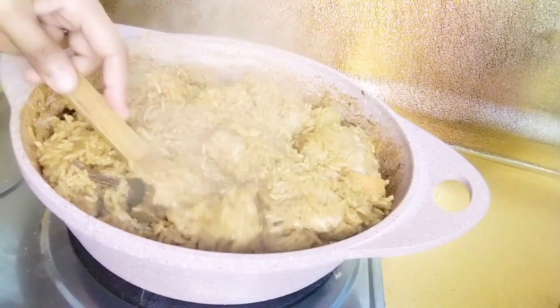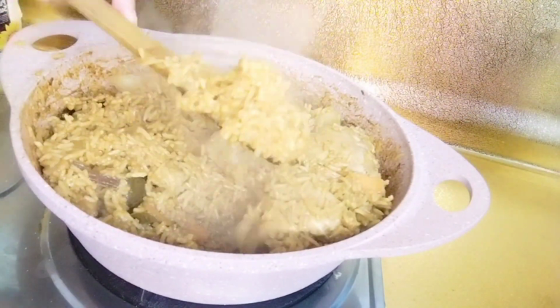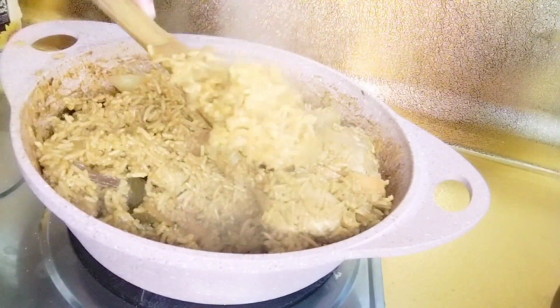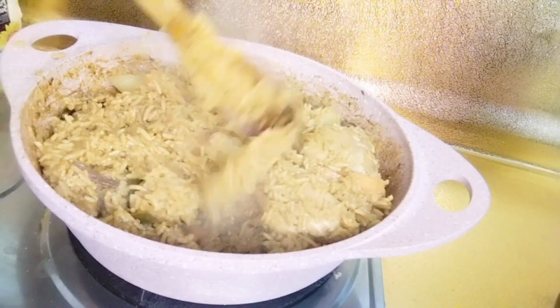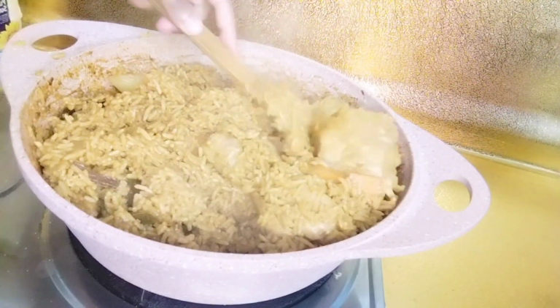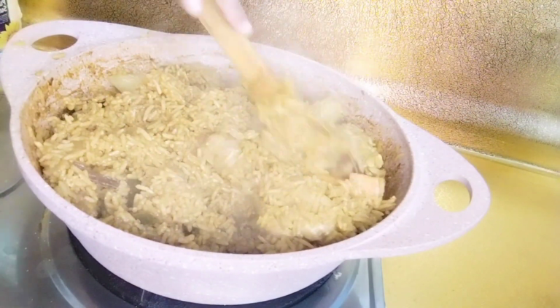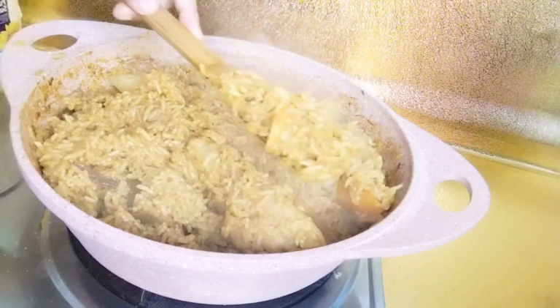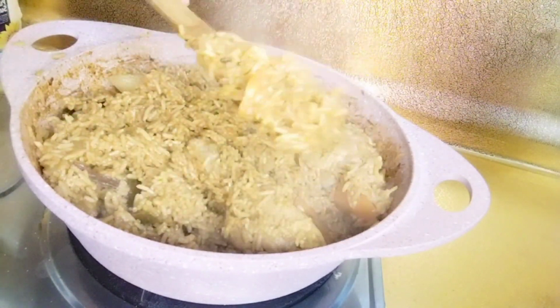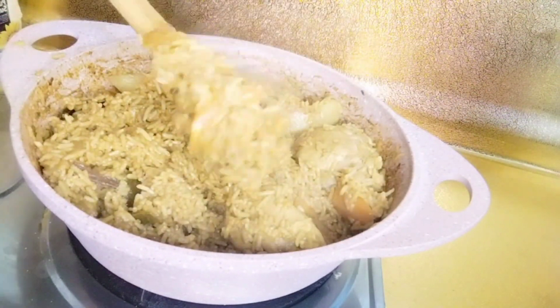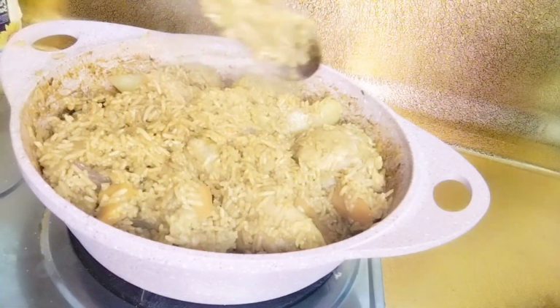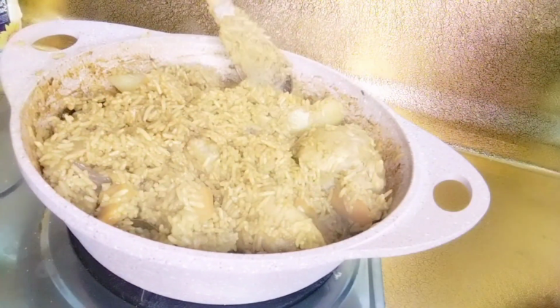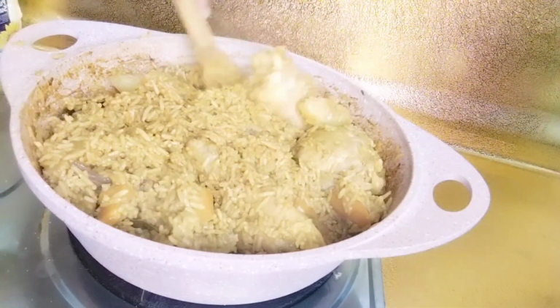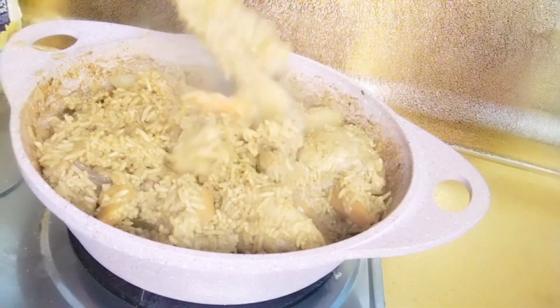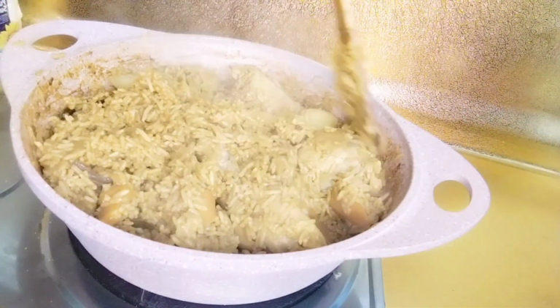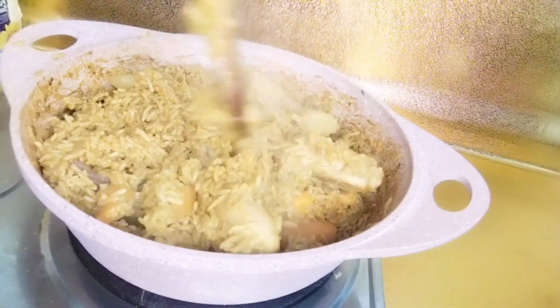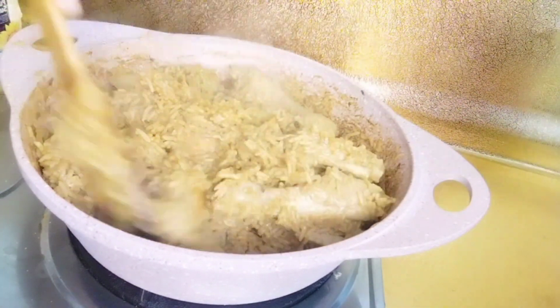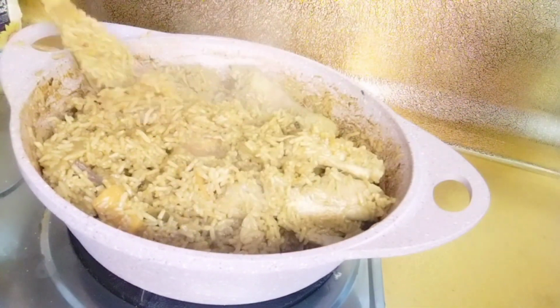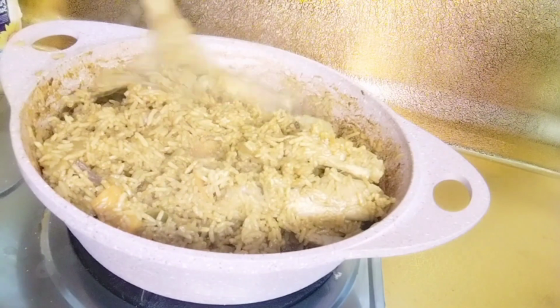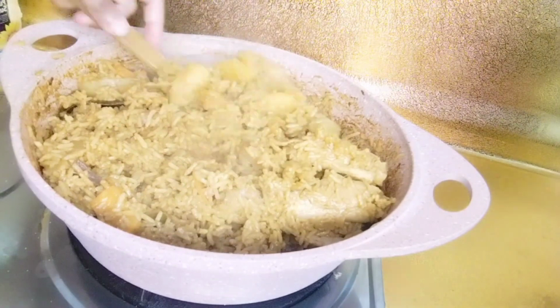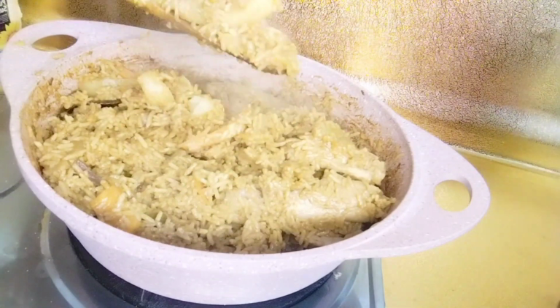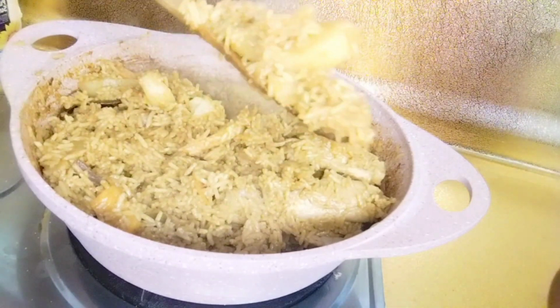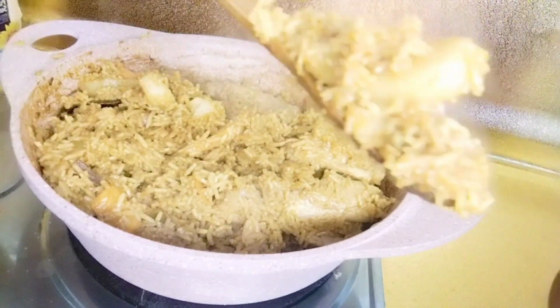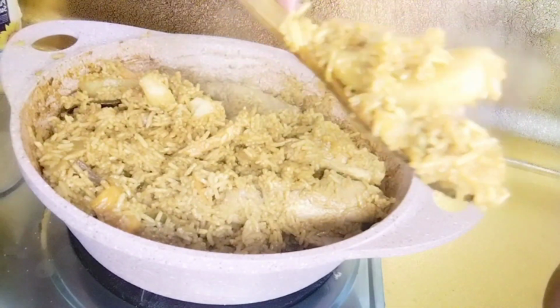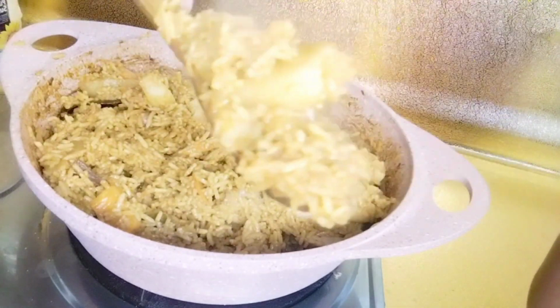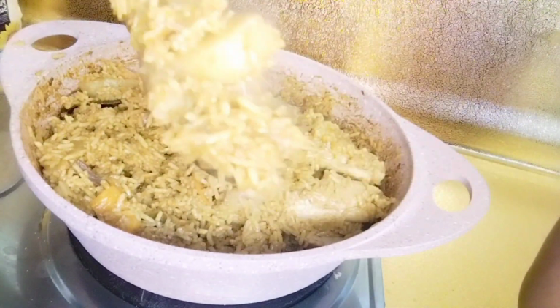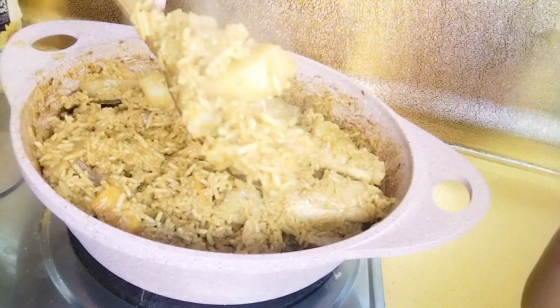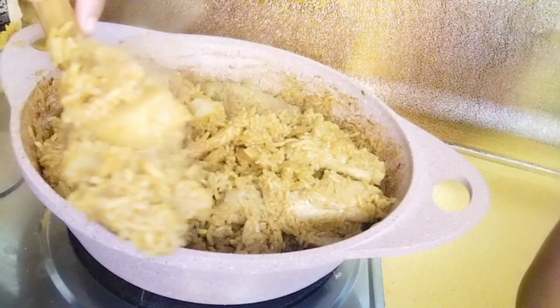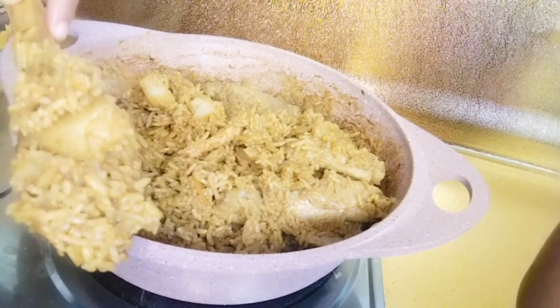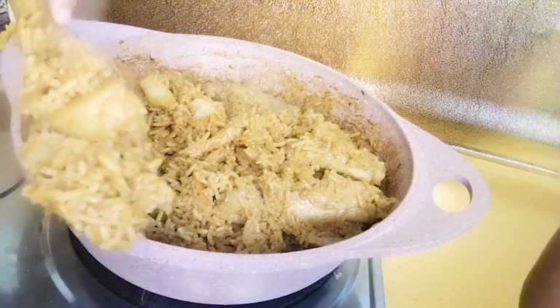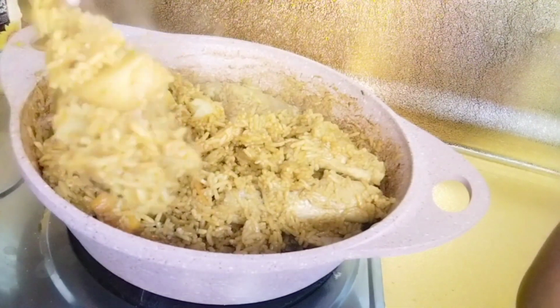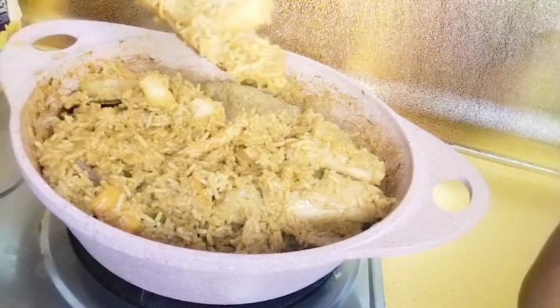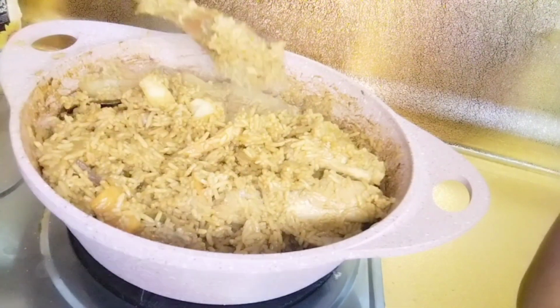The chicken cups are ready. Add the chicken cups and let it be.